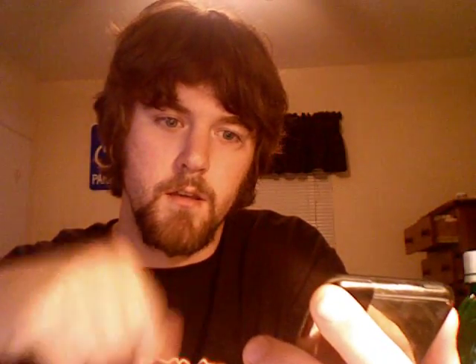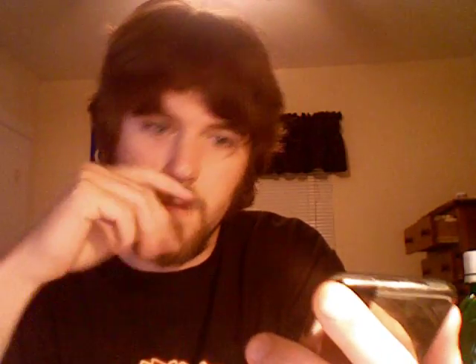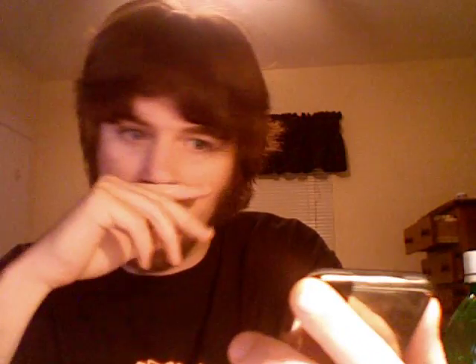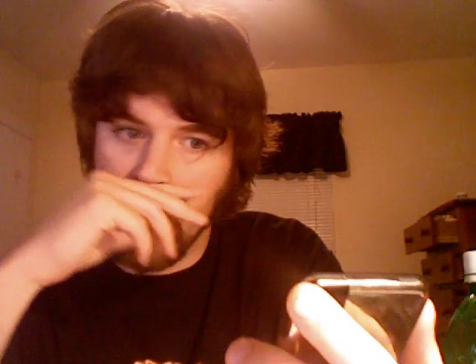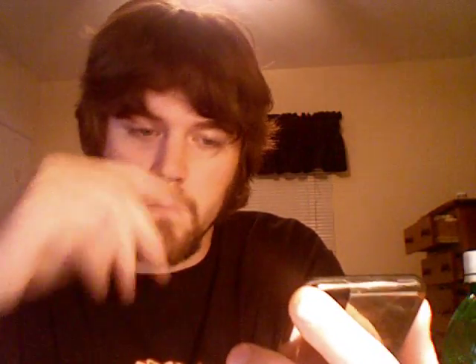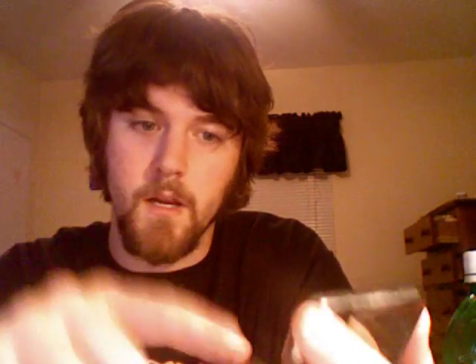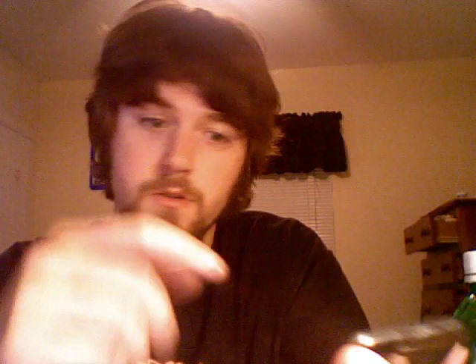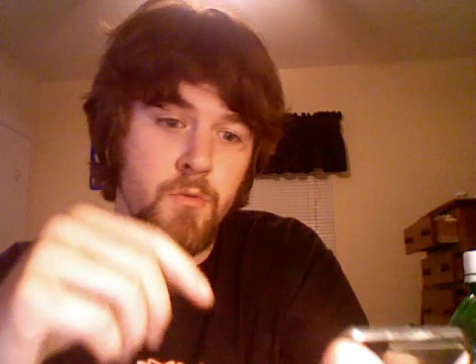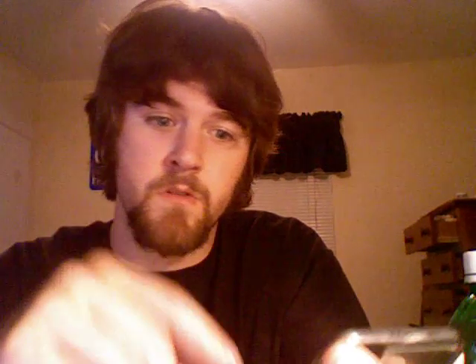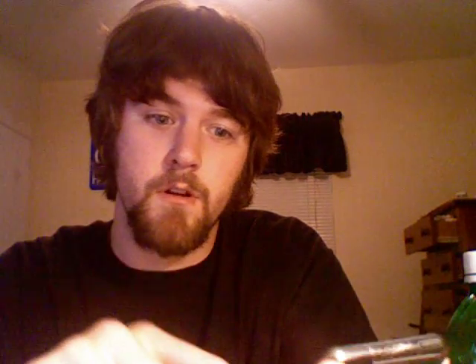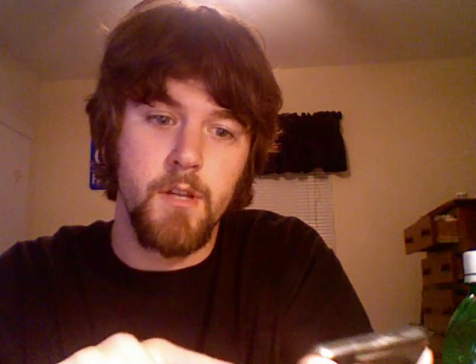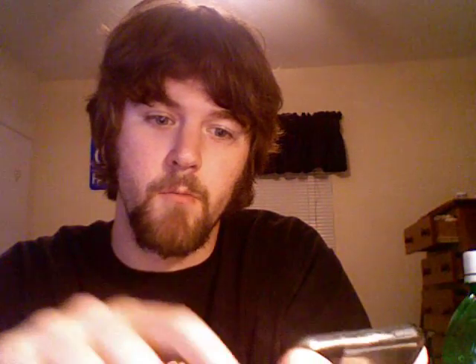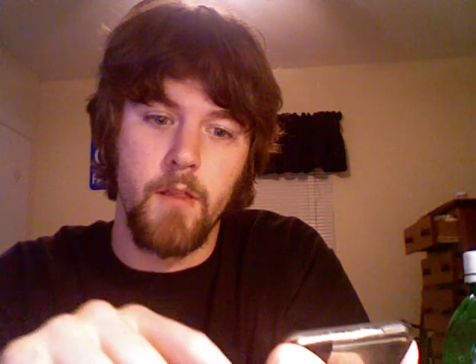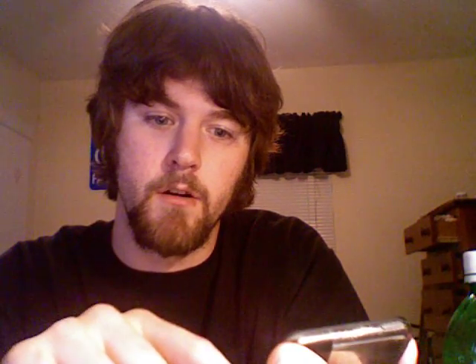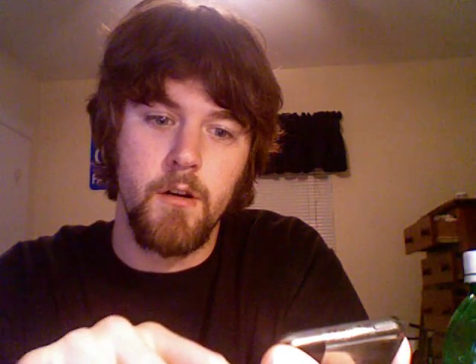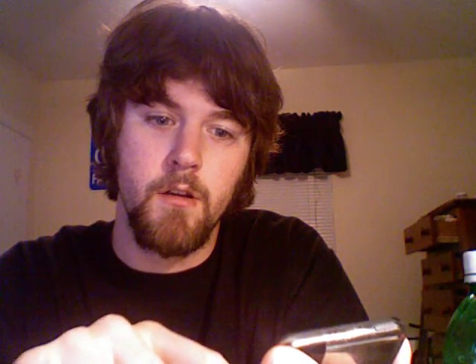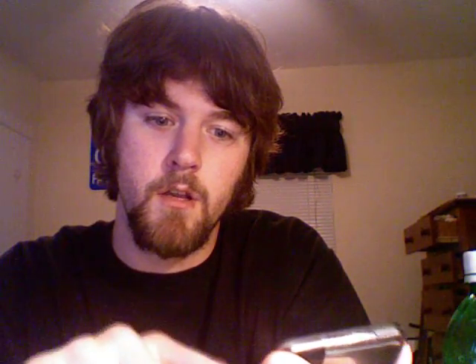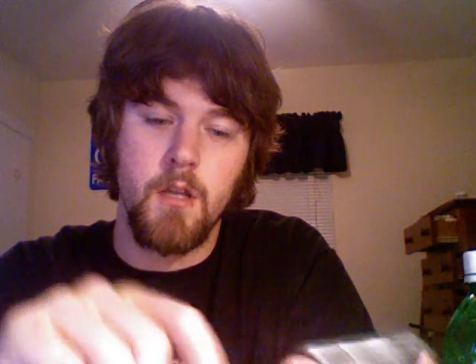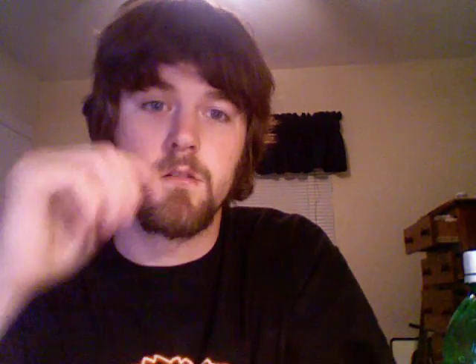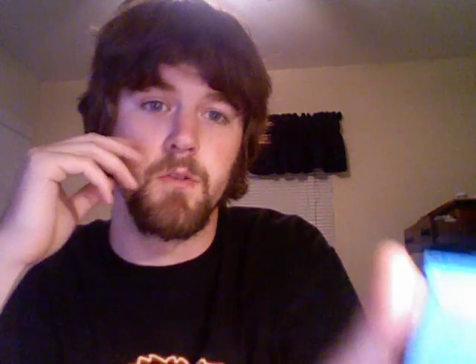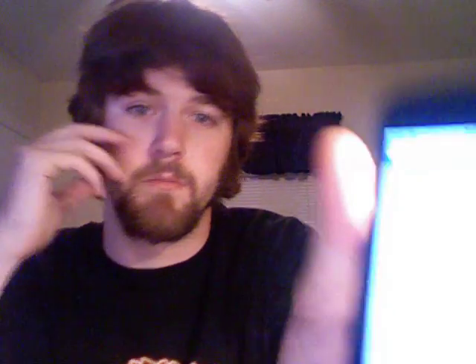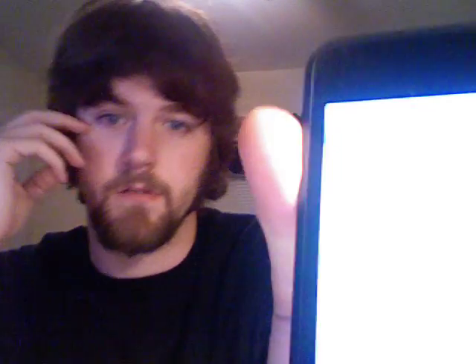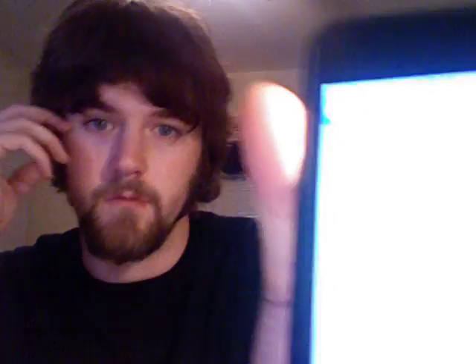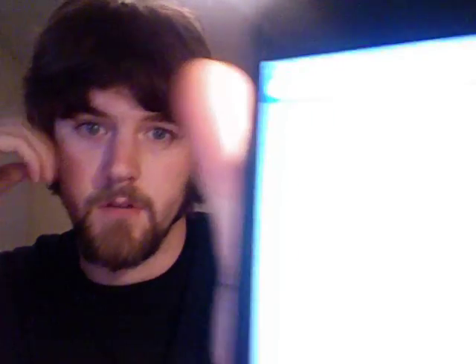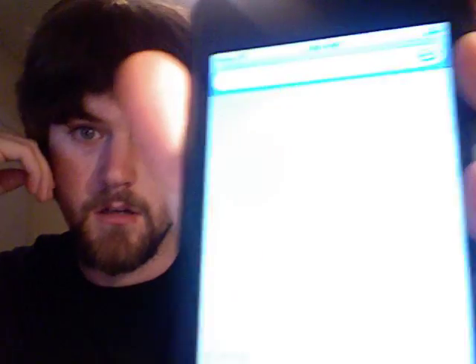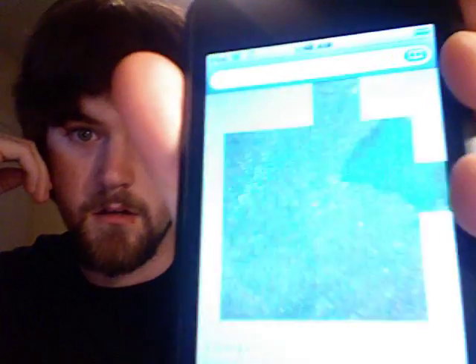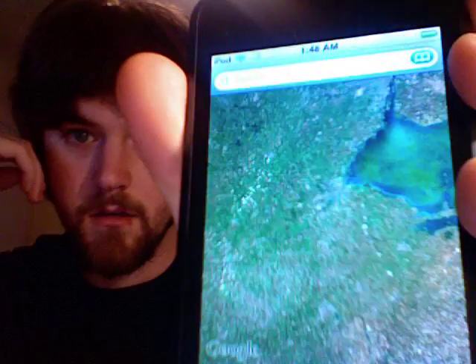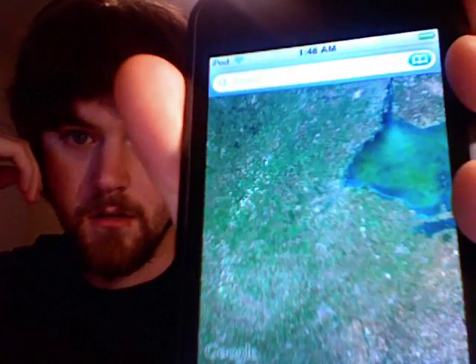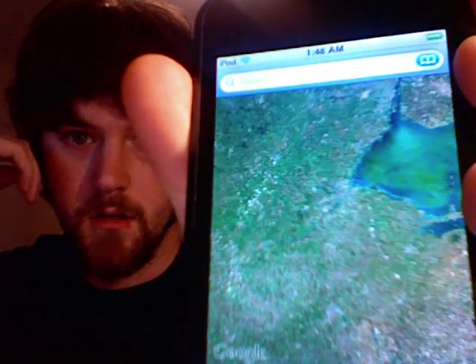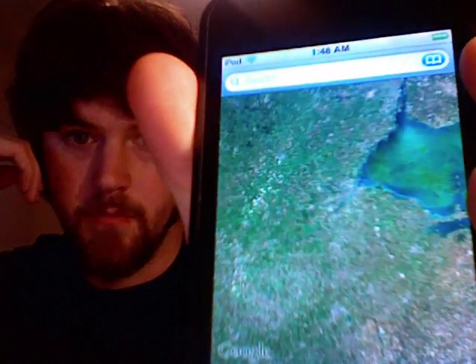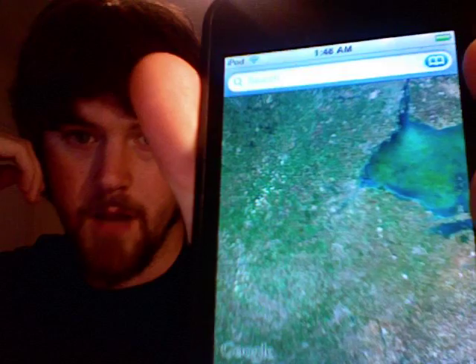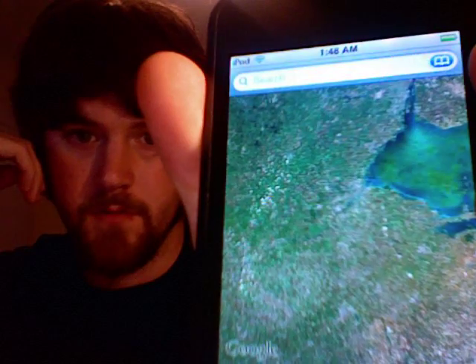And what else? I got Doom installed. I got weather. Here's the most impressive one right here: Maps.